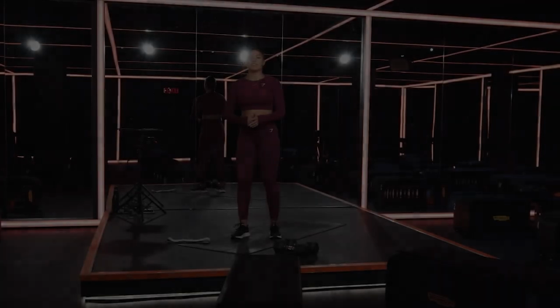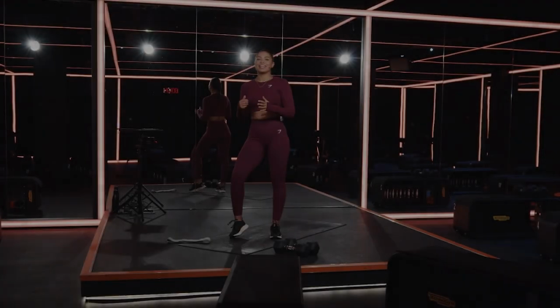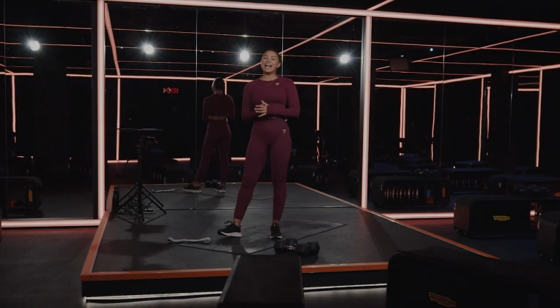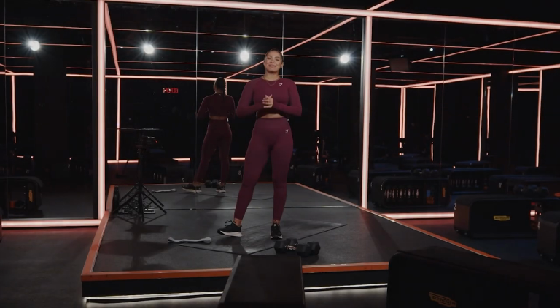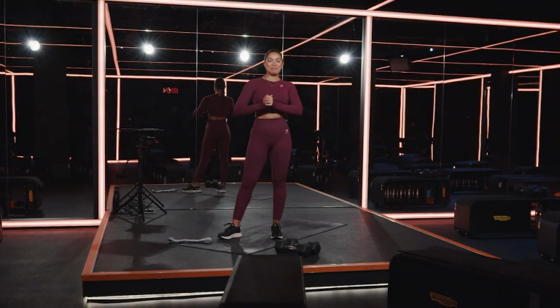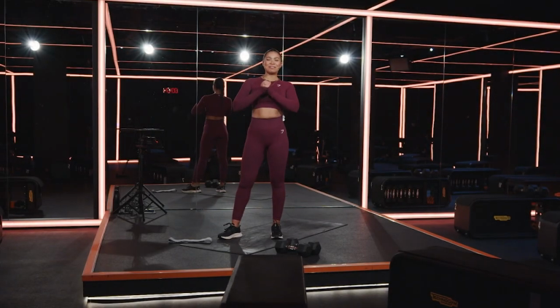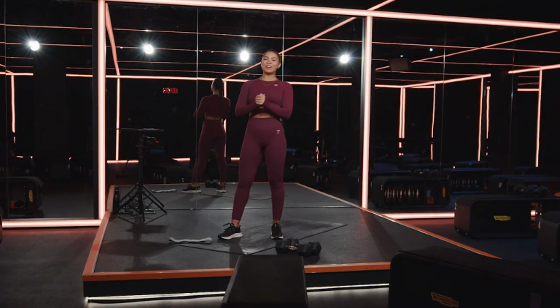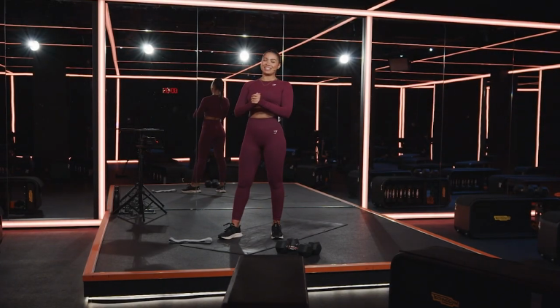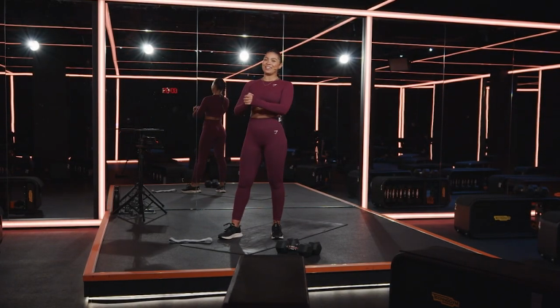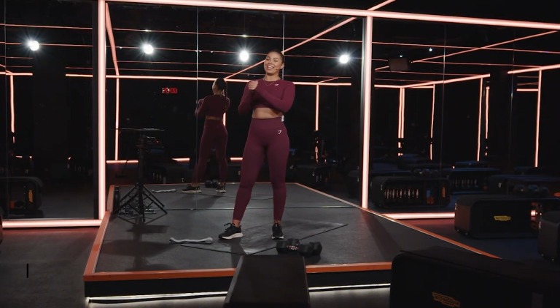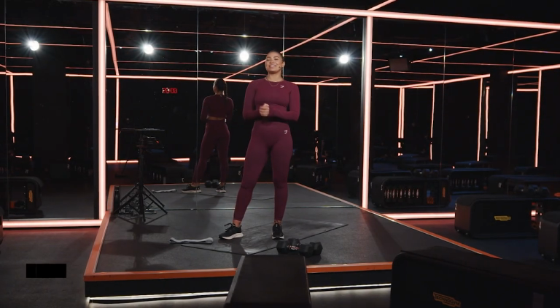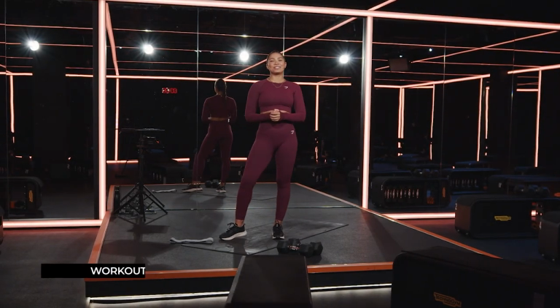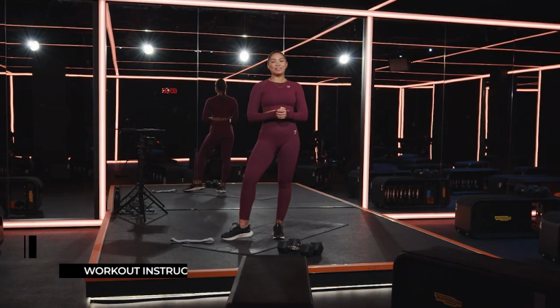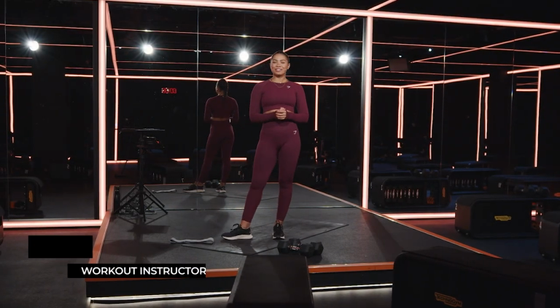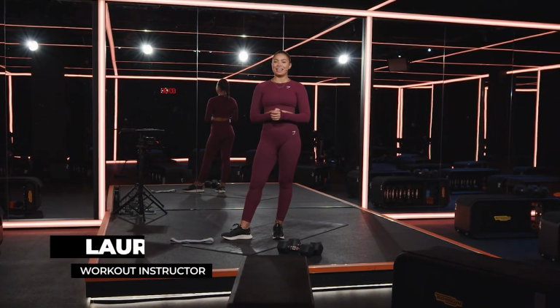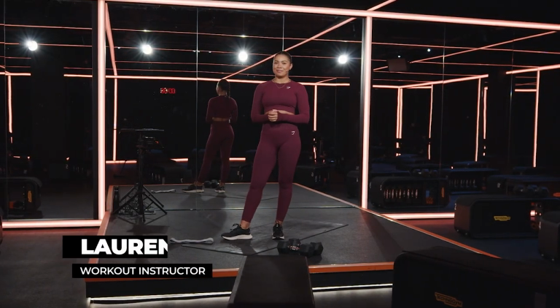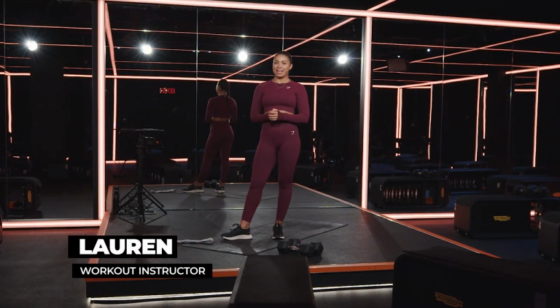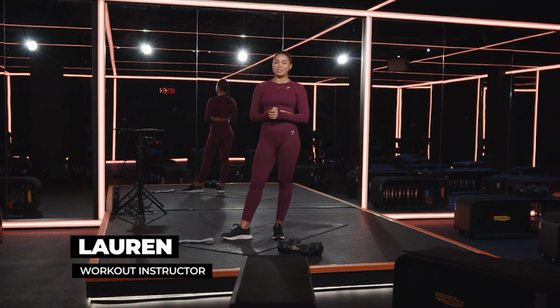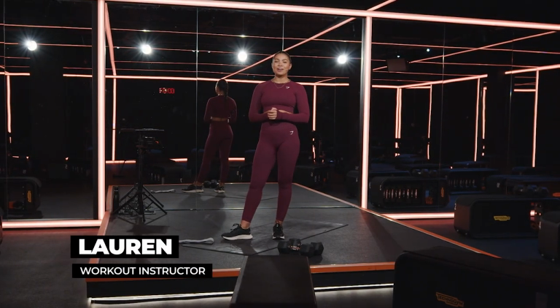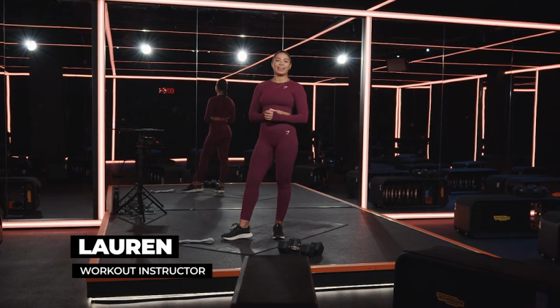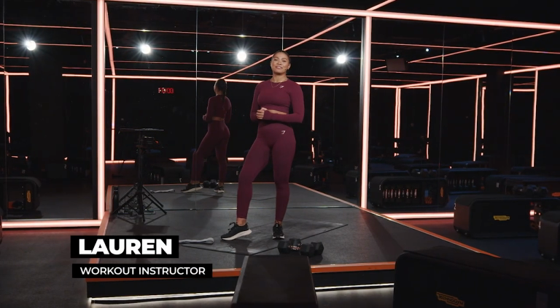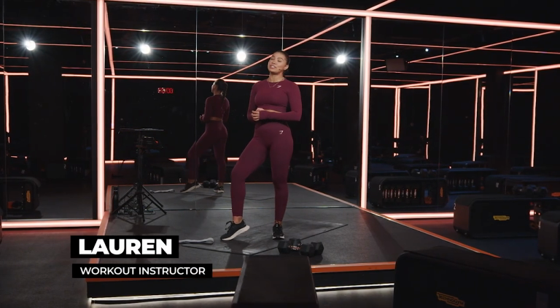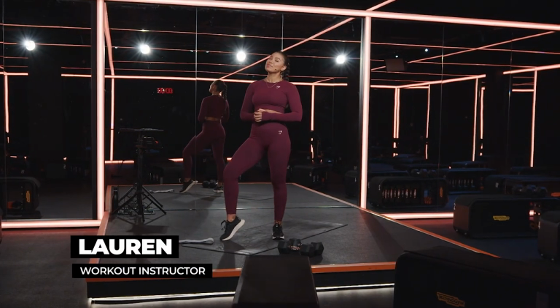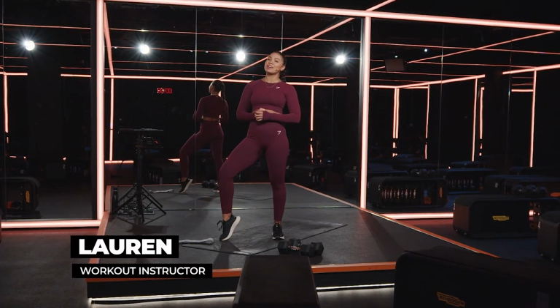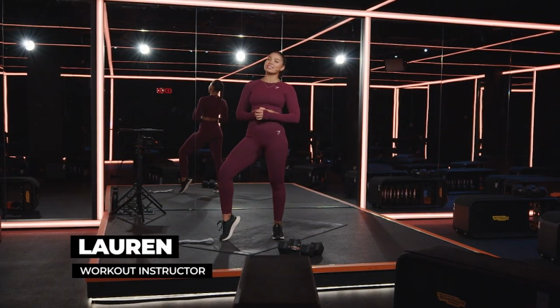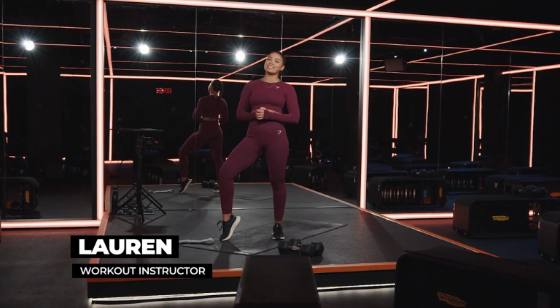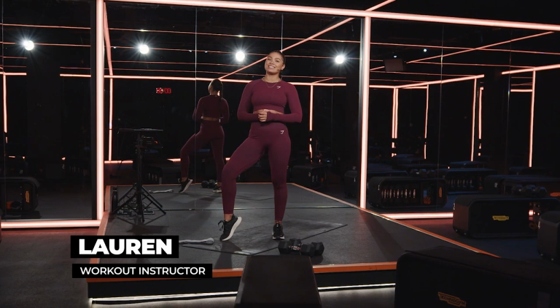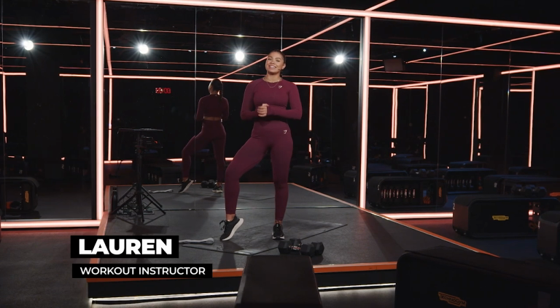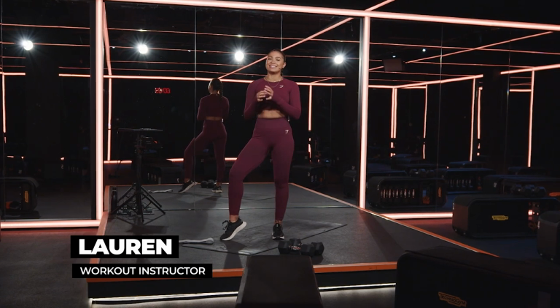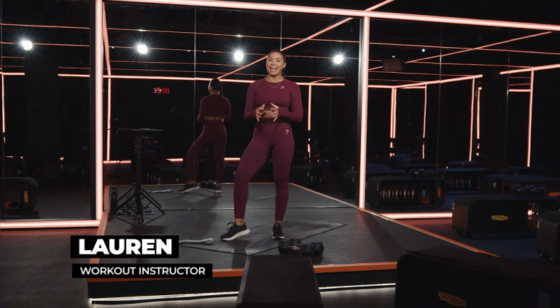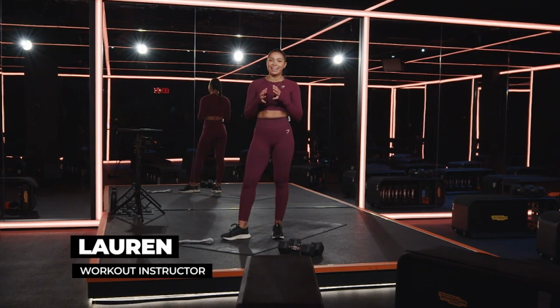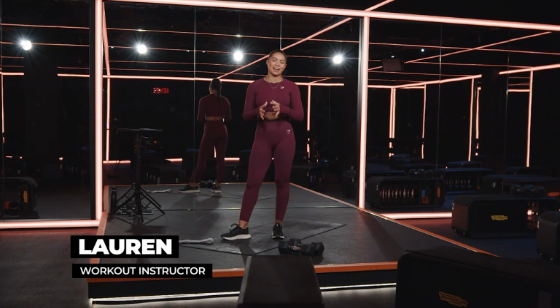Yes, people, what is good? It is your girl Lauren Naomi, and you are here for Gymshark 66, day nine.